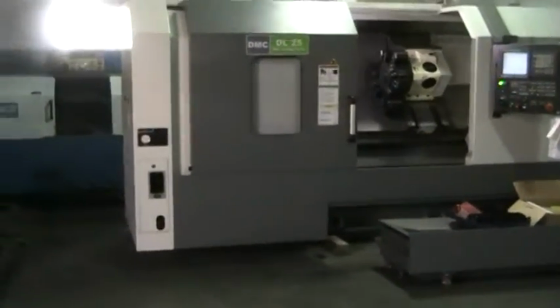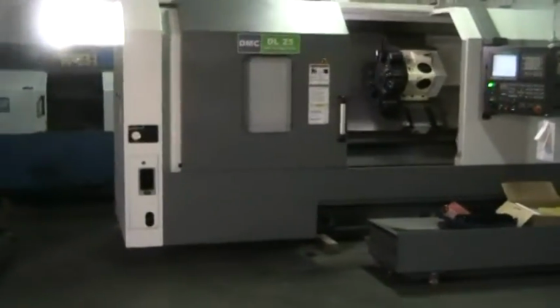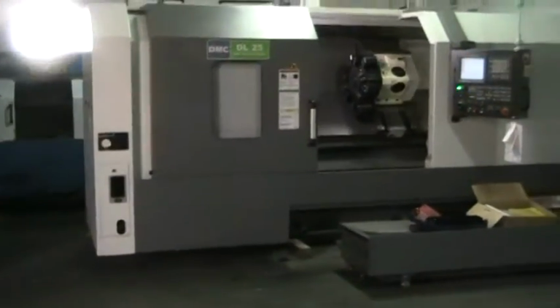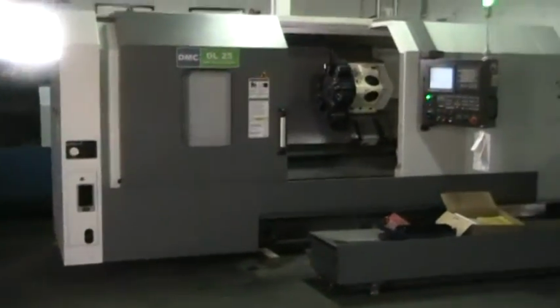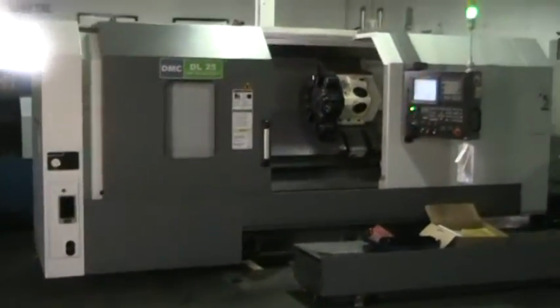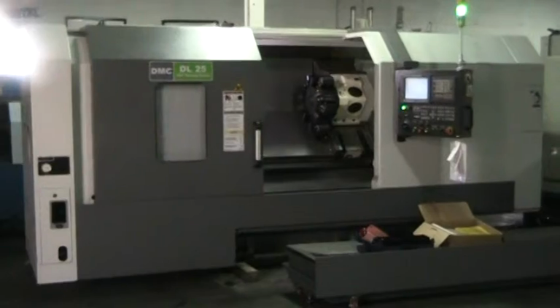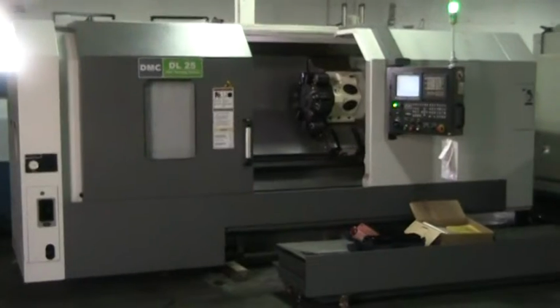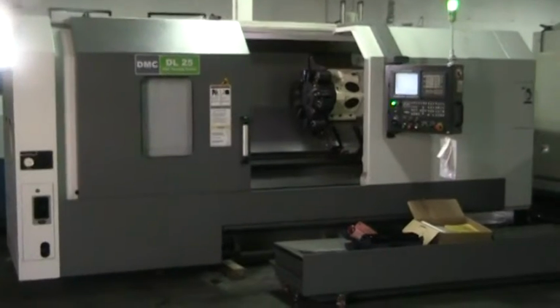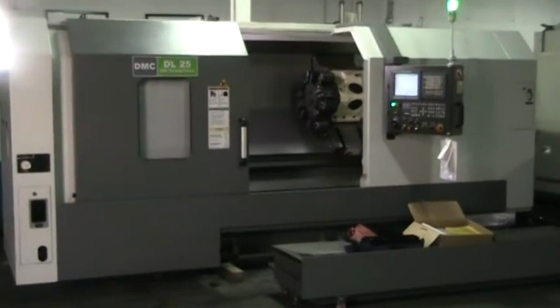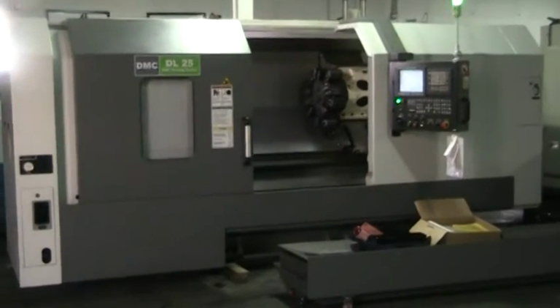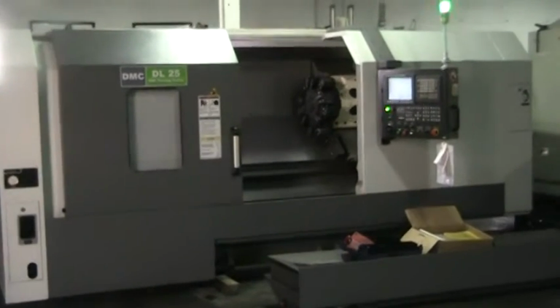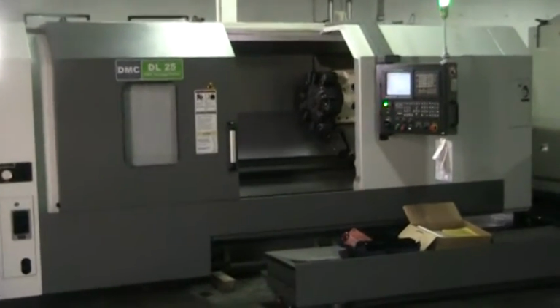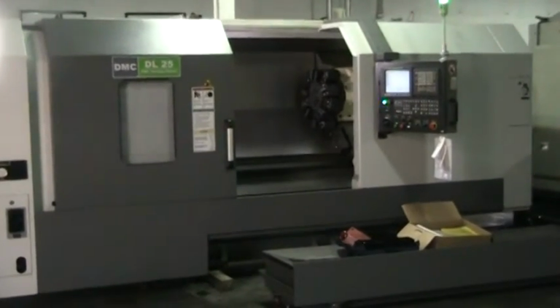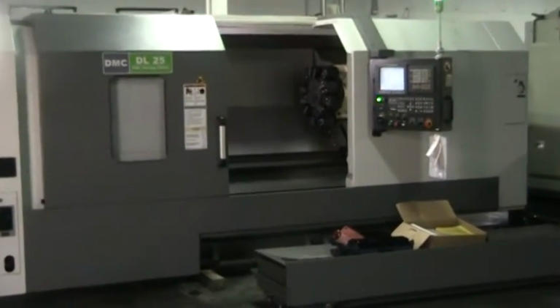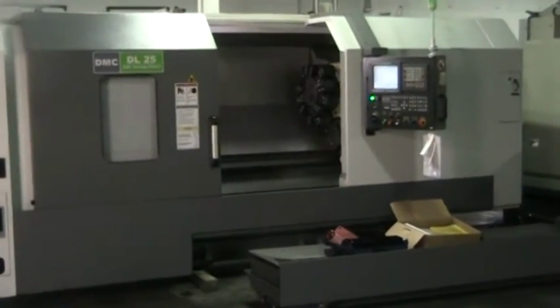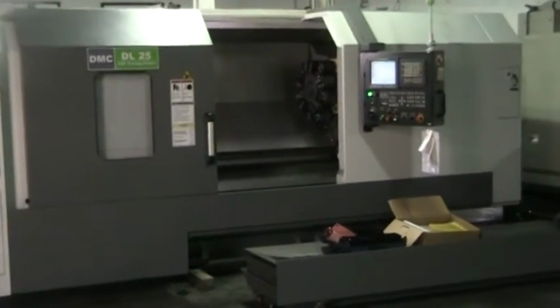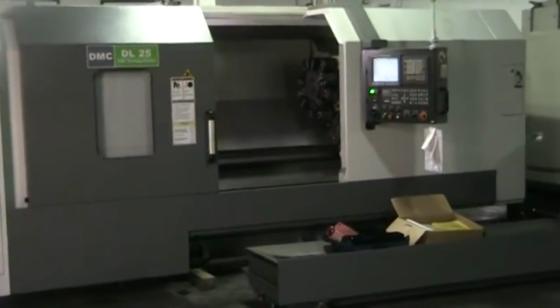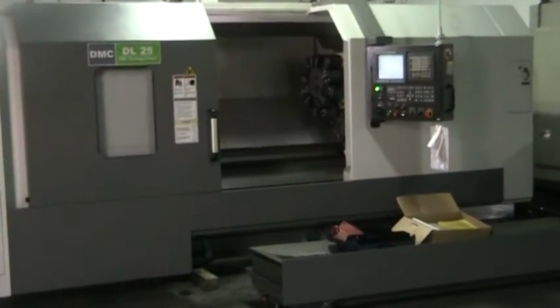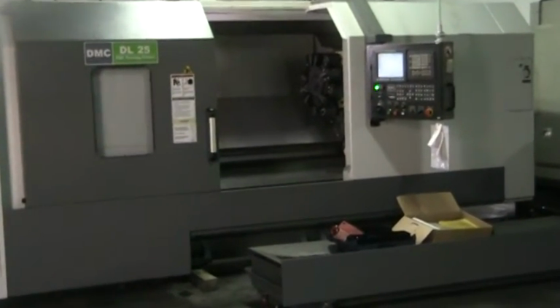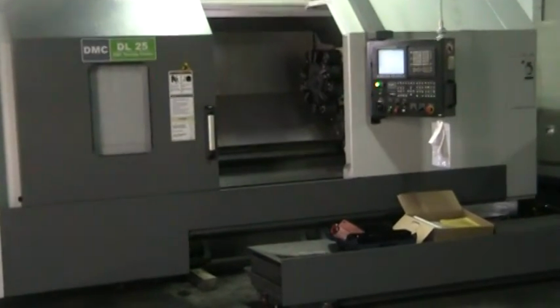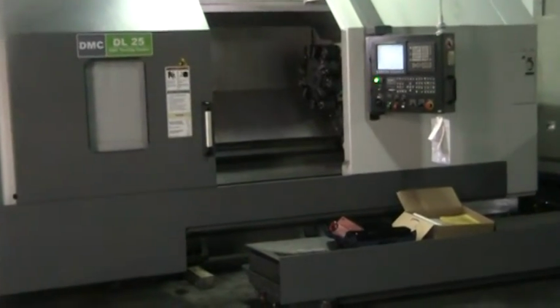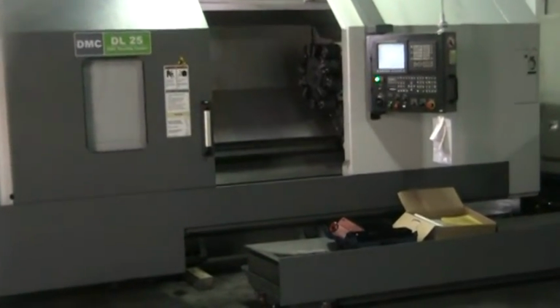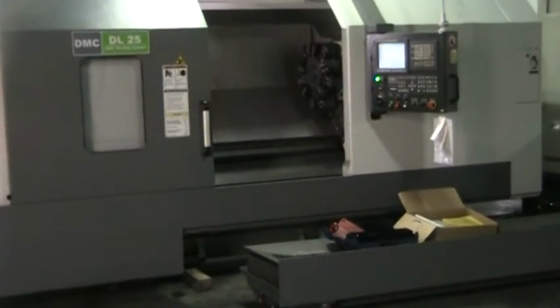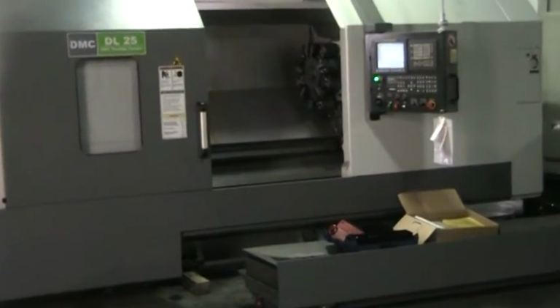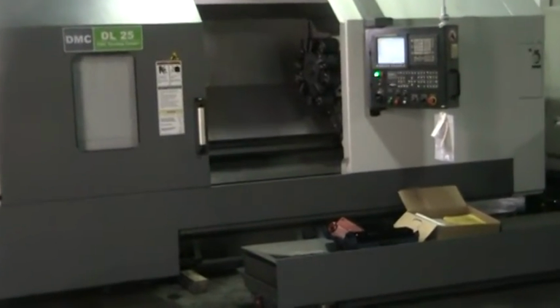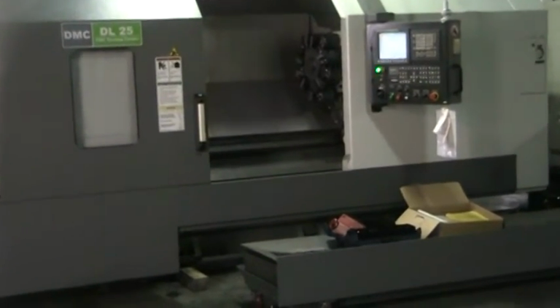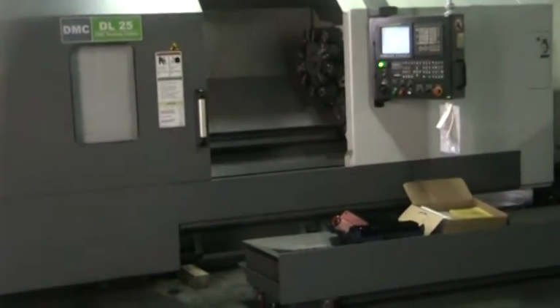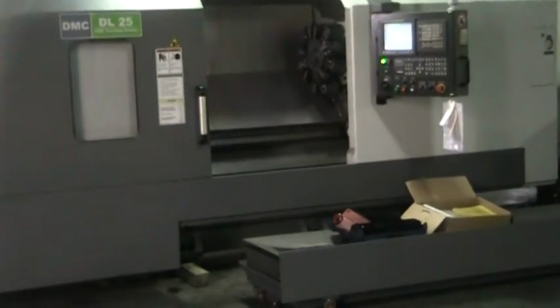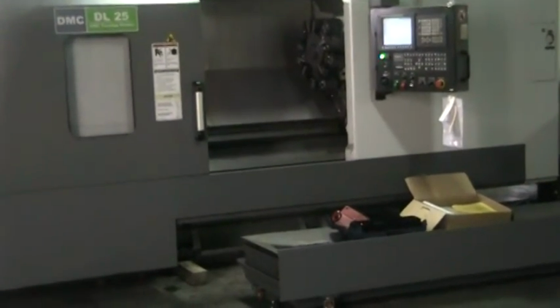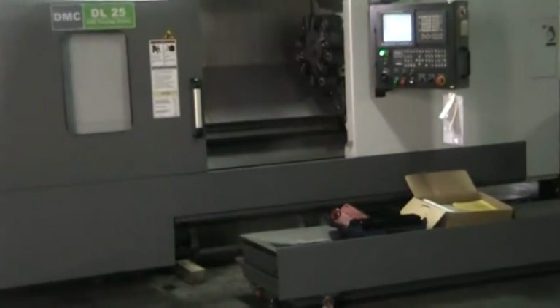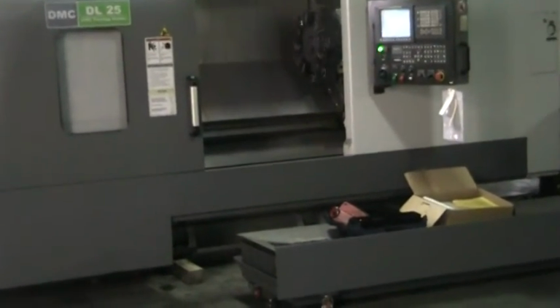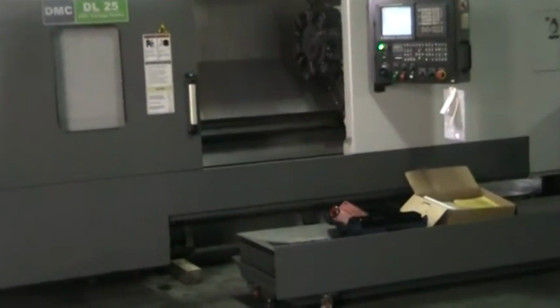This completes the video inspection of the DMC DL25 CNC turning center.